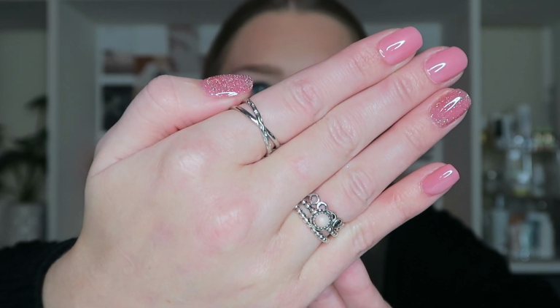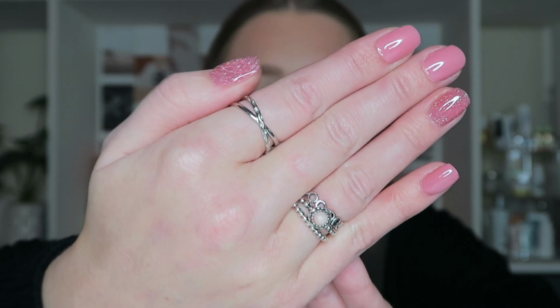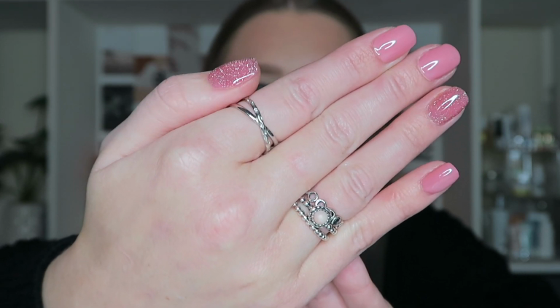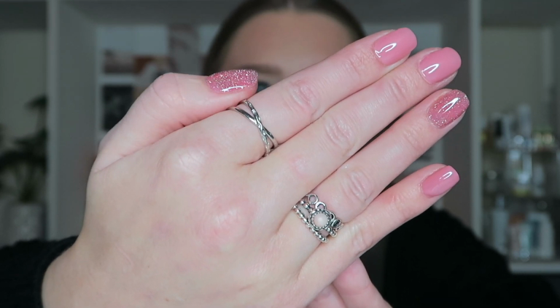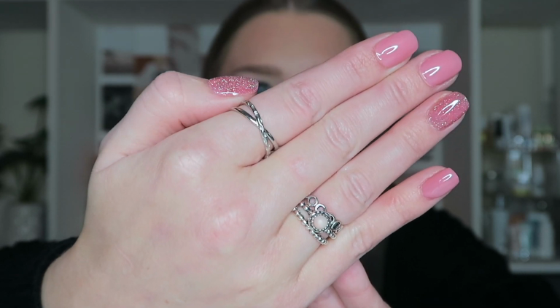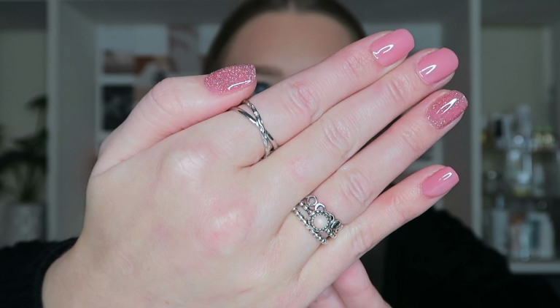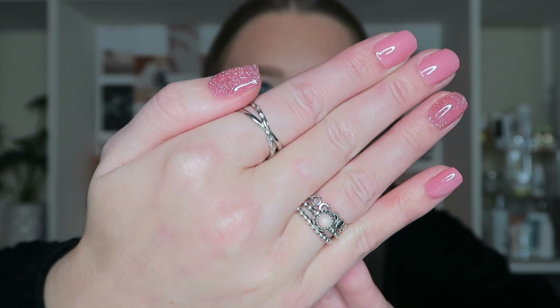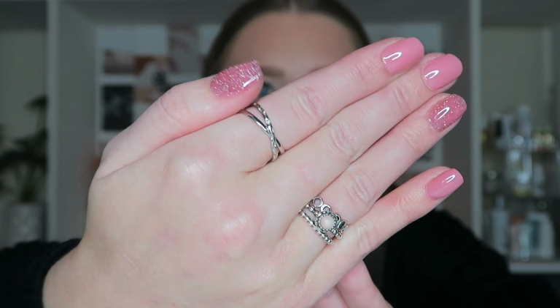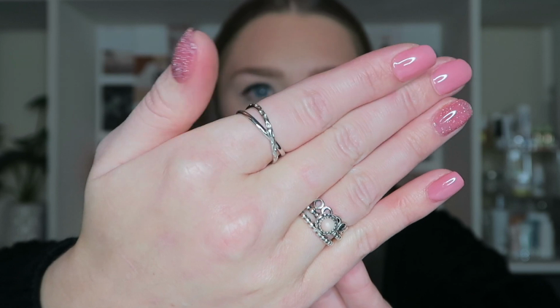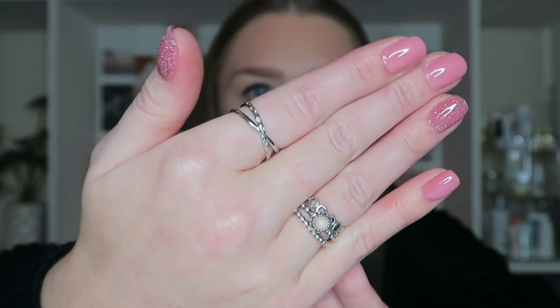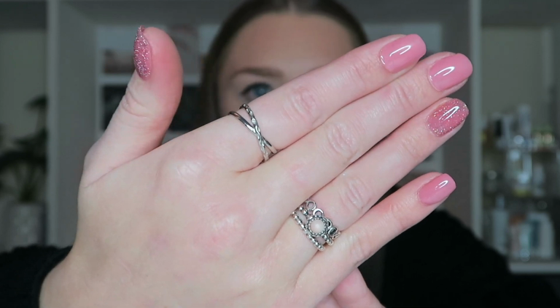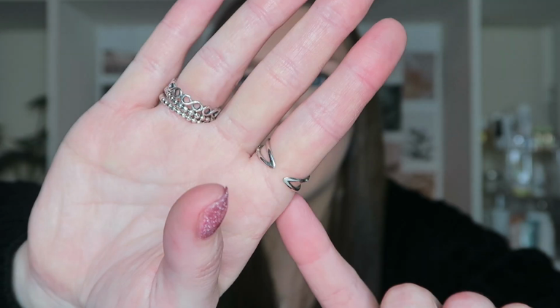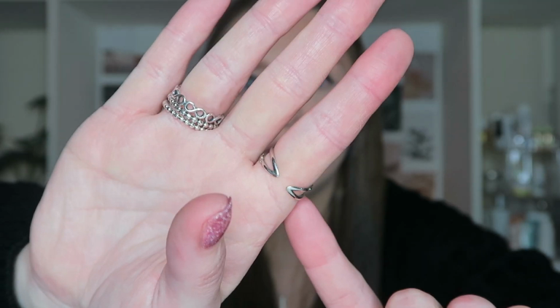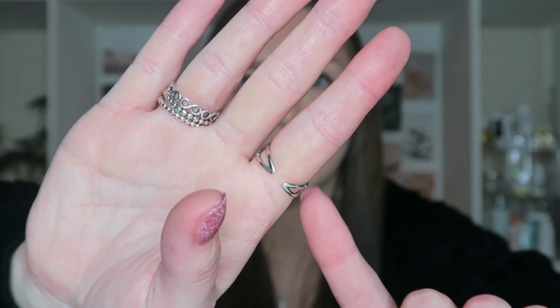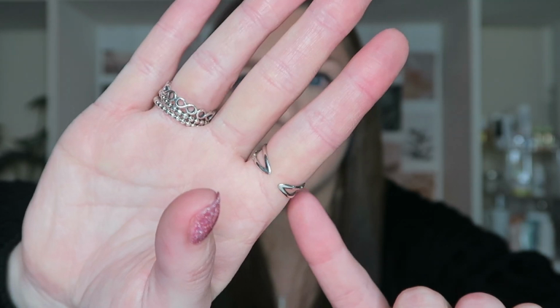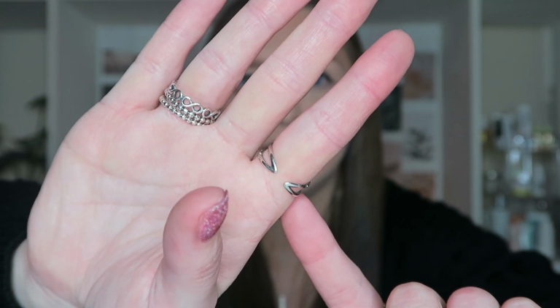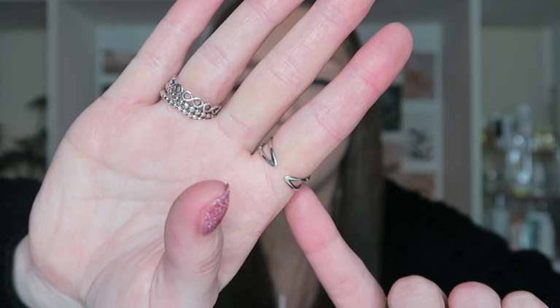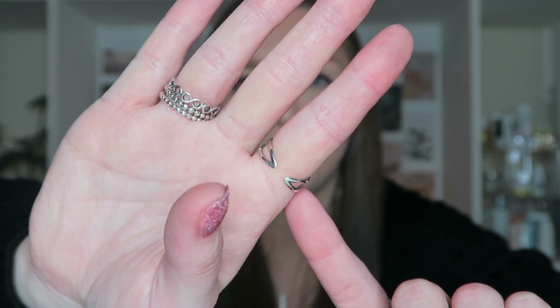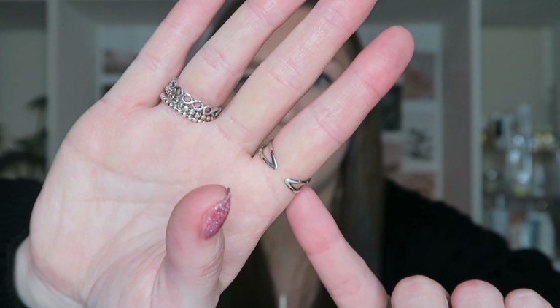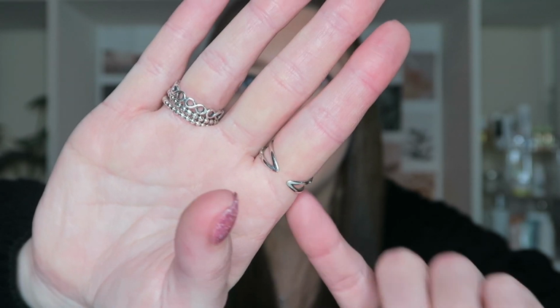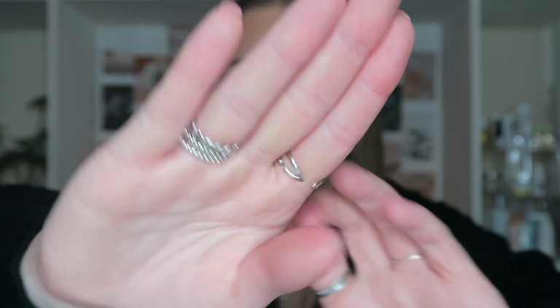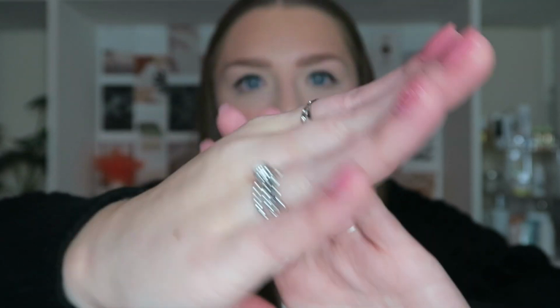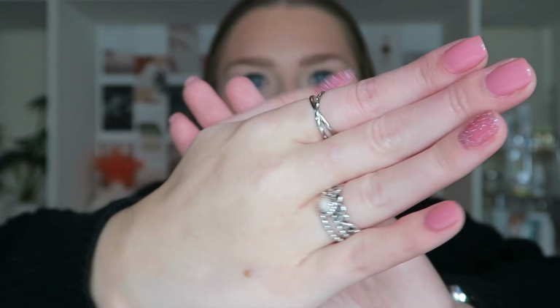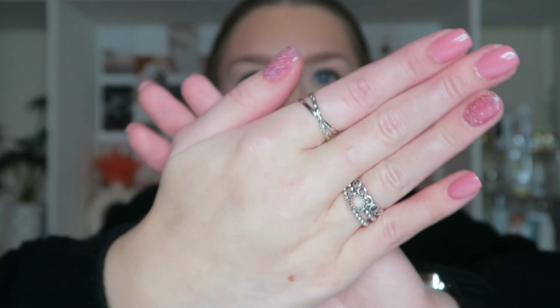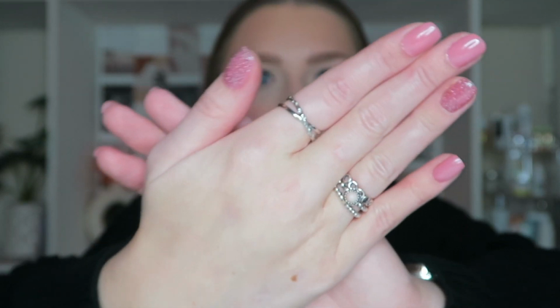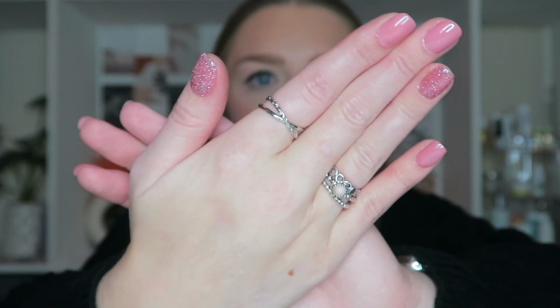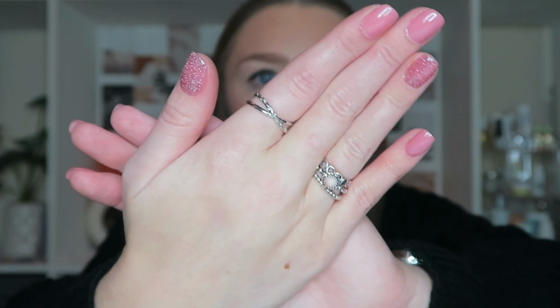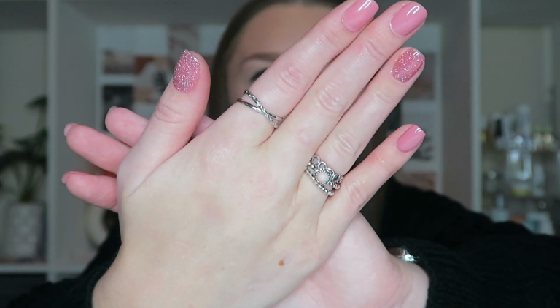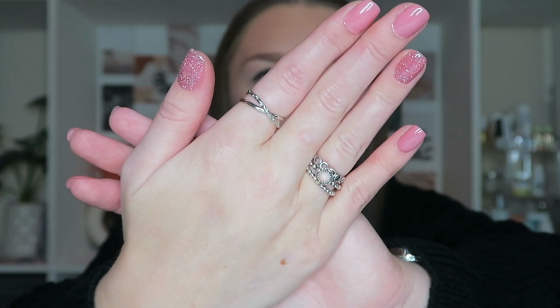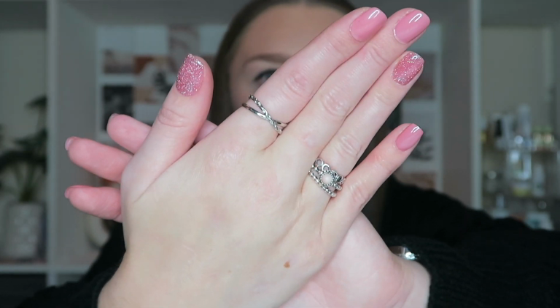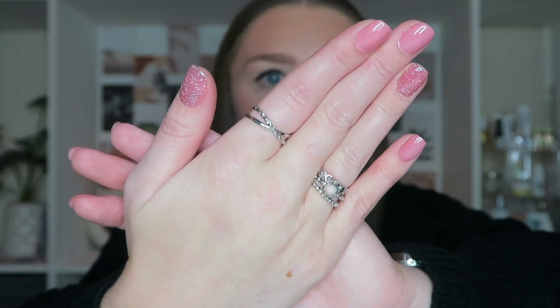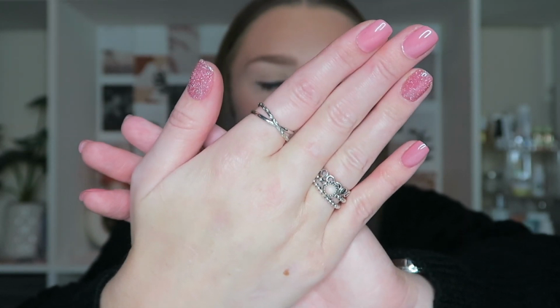Rings, earrings, bracelets, anklets, necklaces — the lot. So let's just get into the pieces I chose.